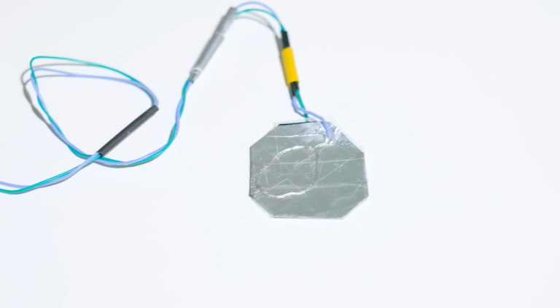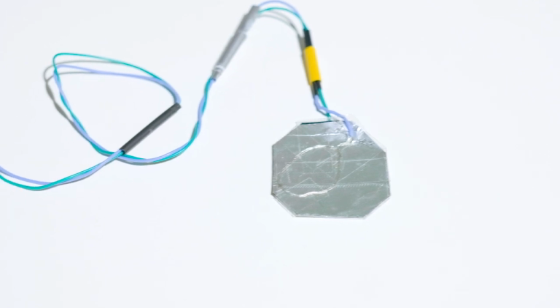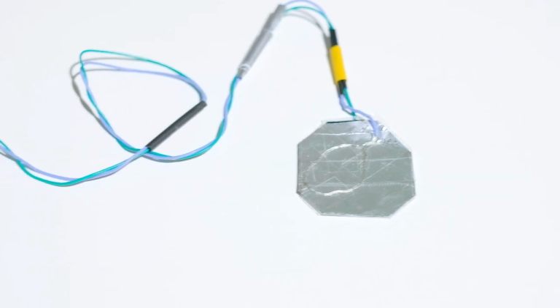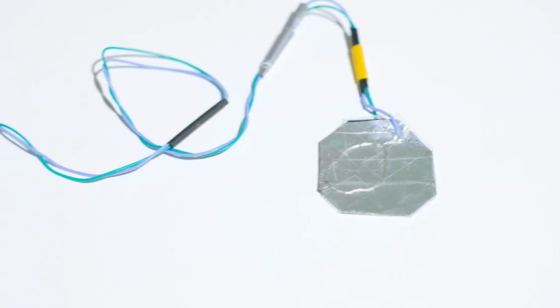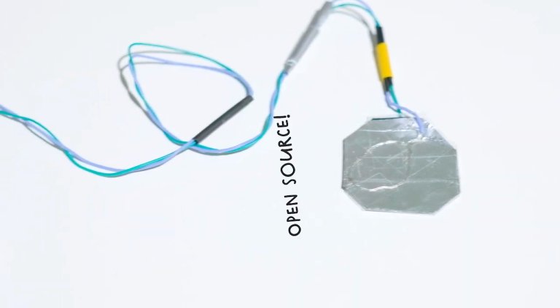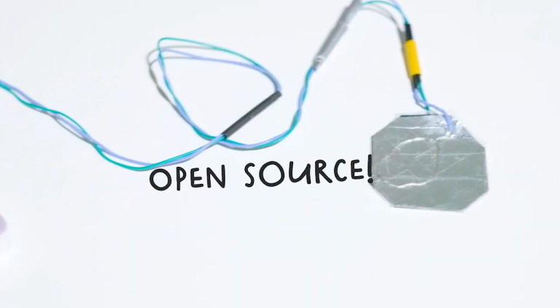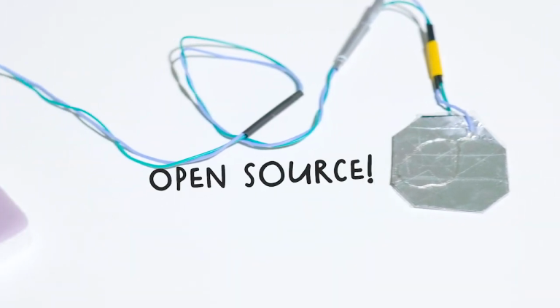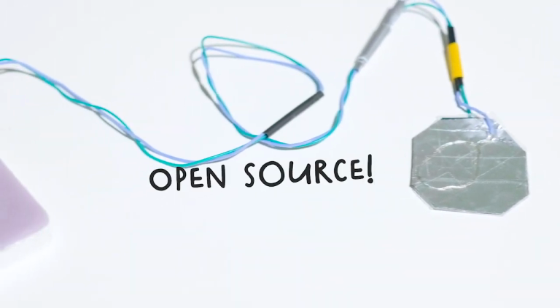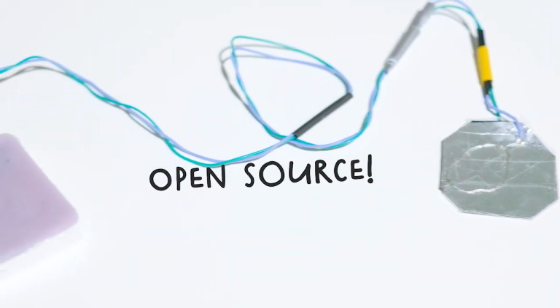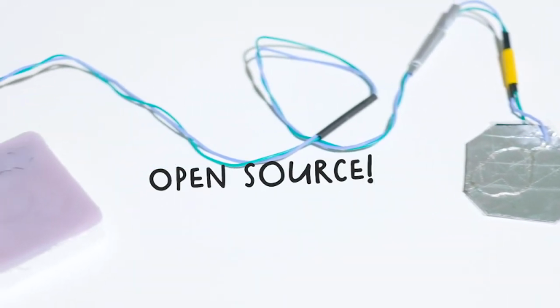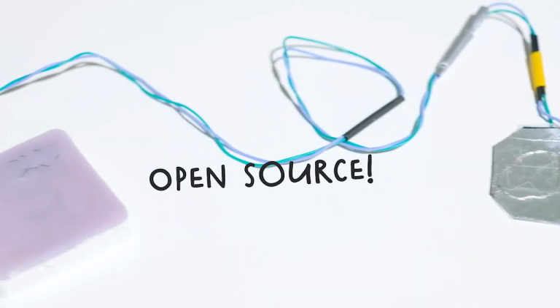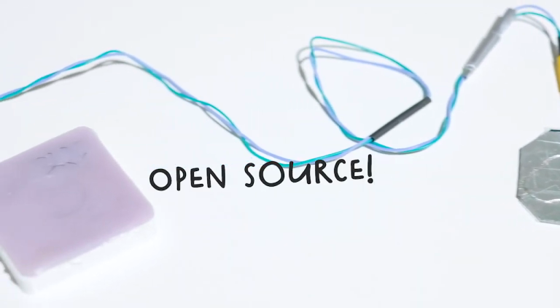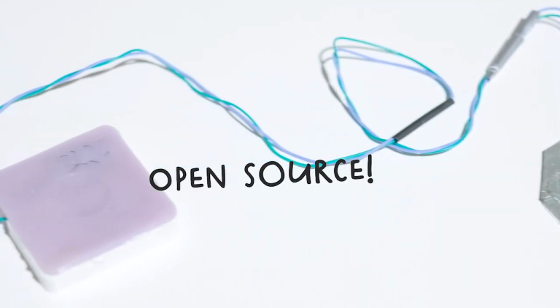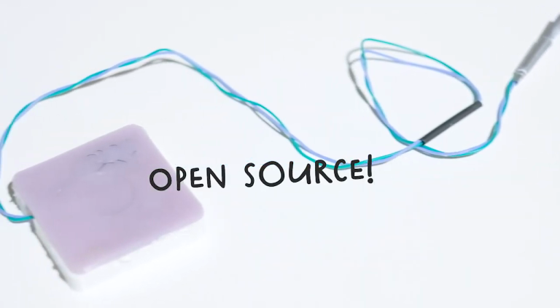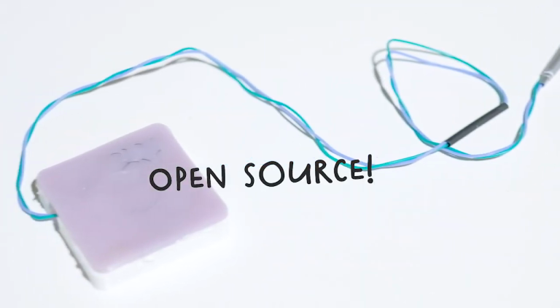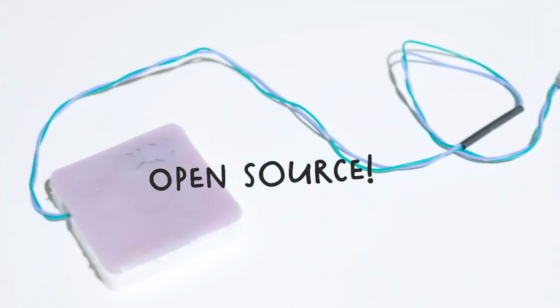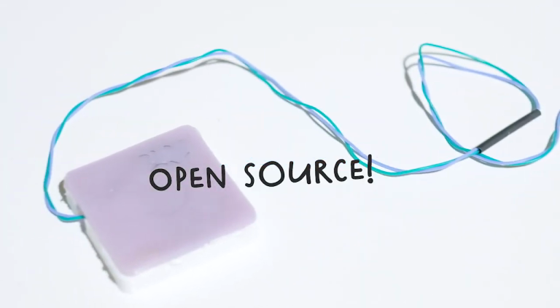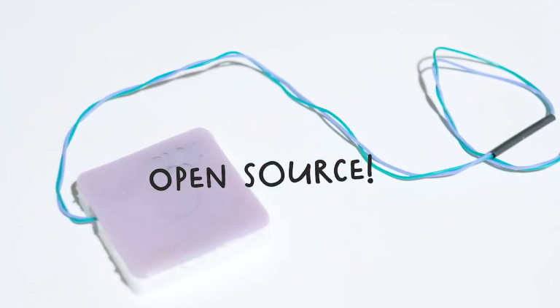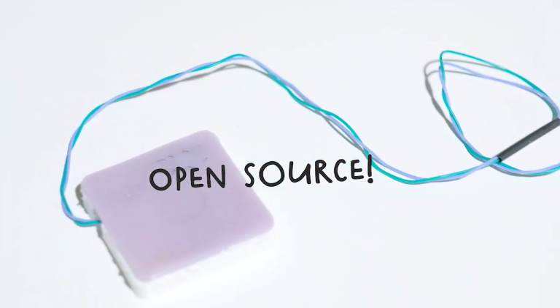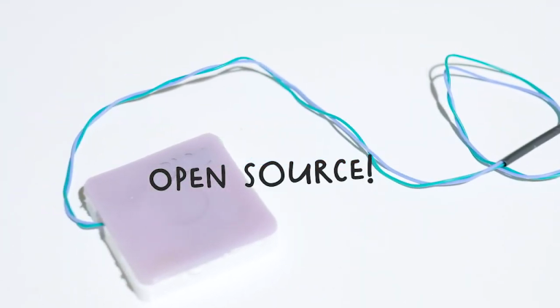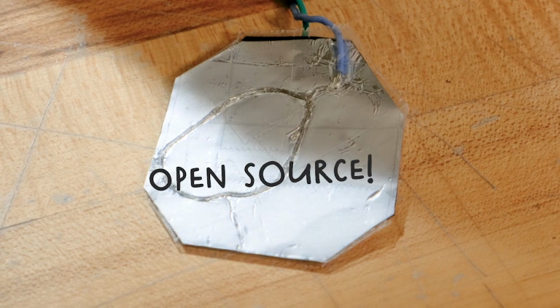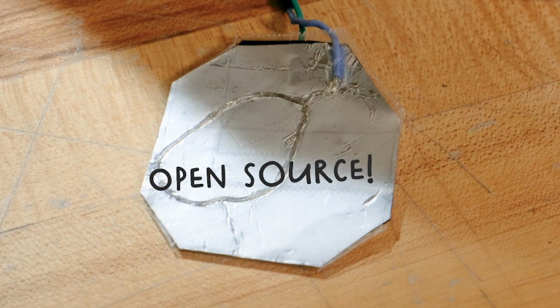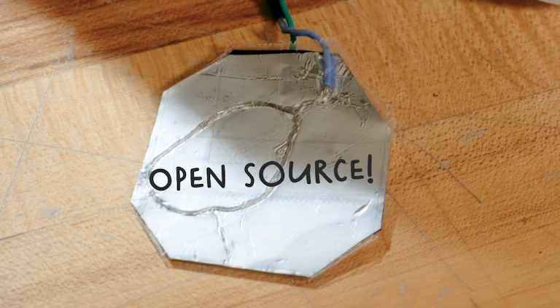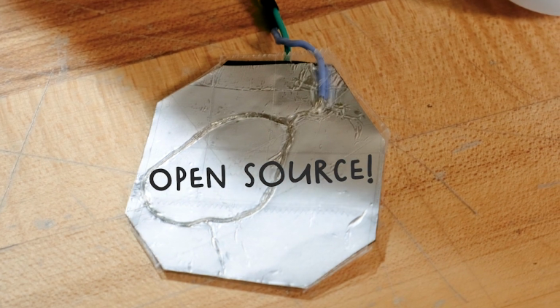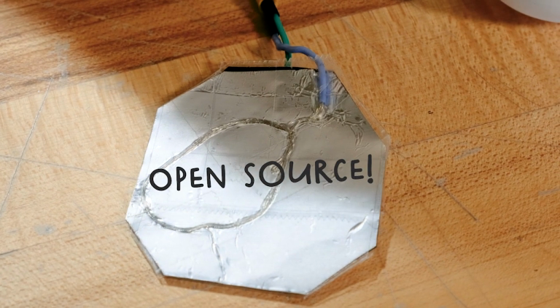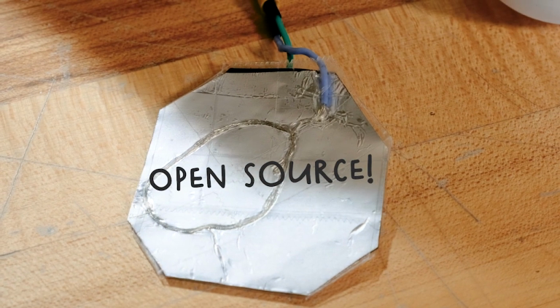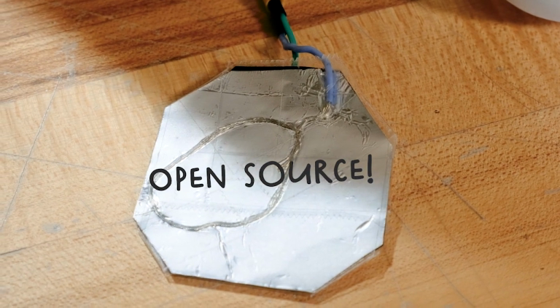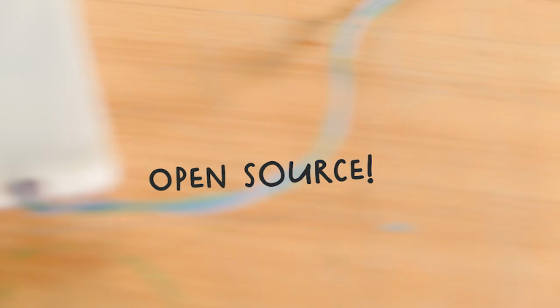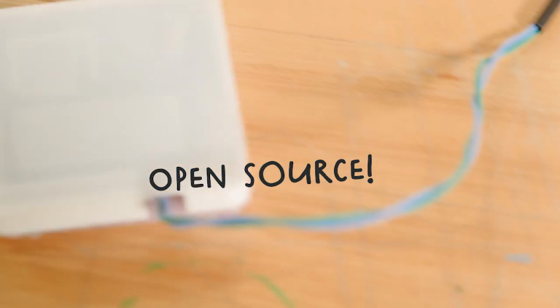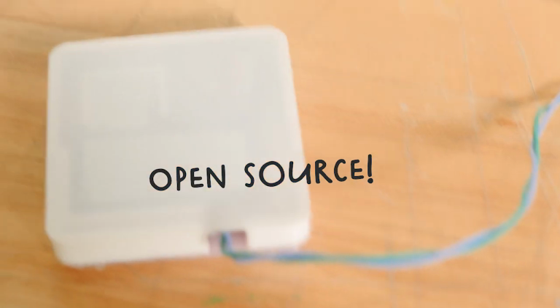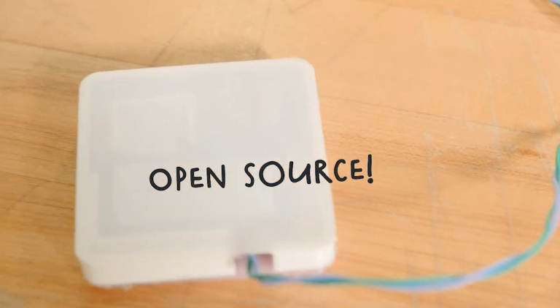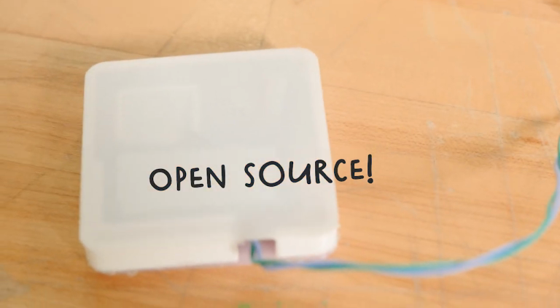I've designed it in such a way that anyone, even if they don't have engineering experience, can make it all by themselves.